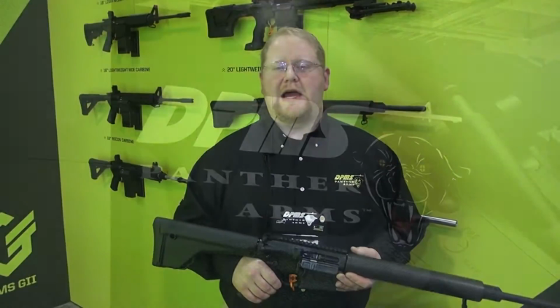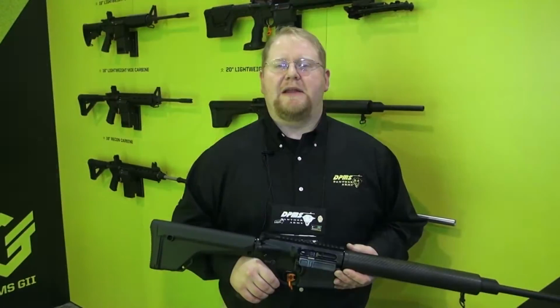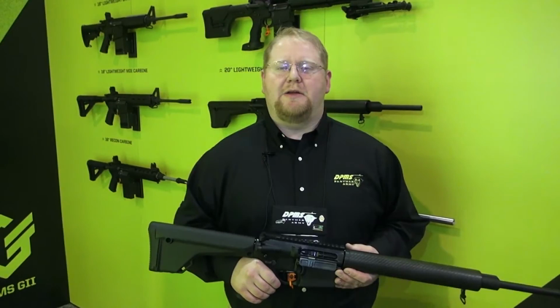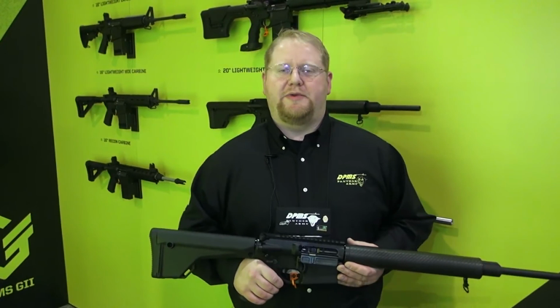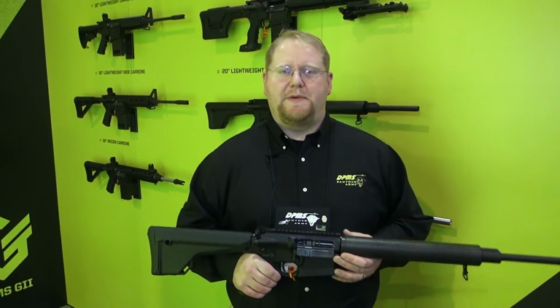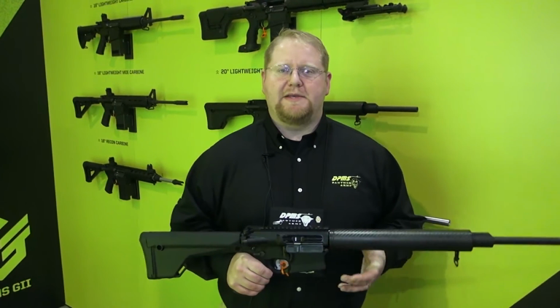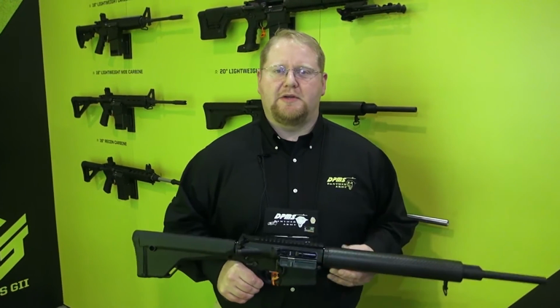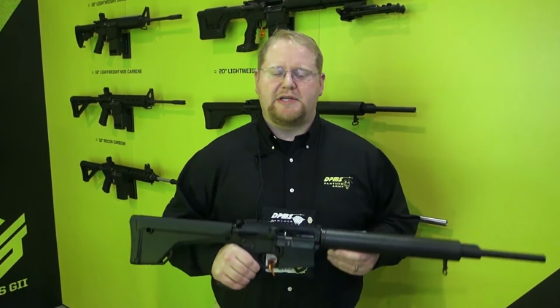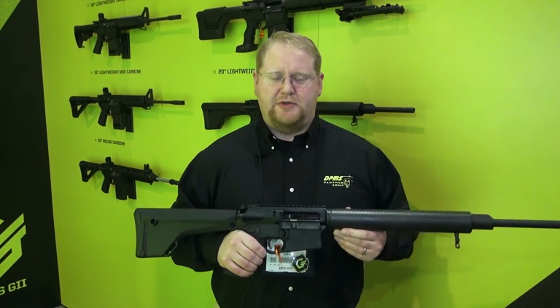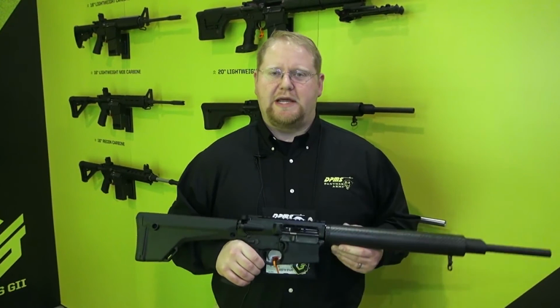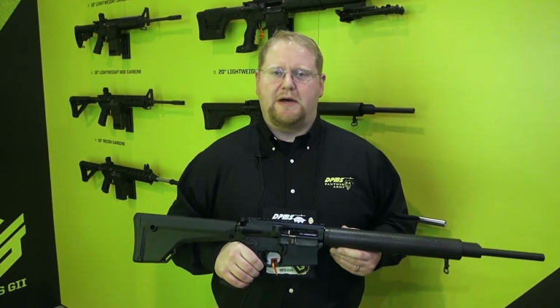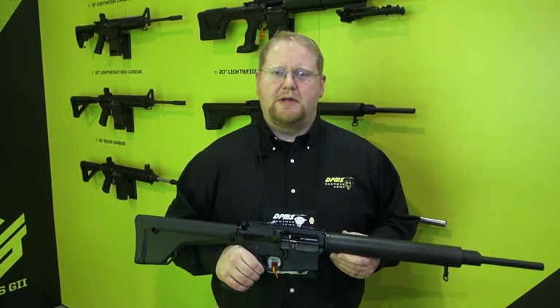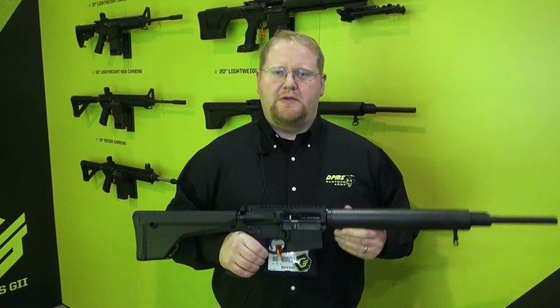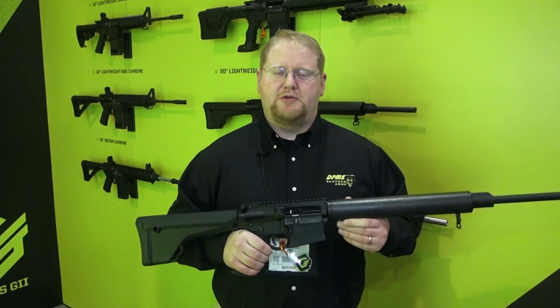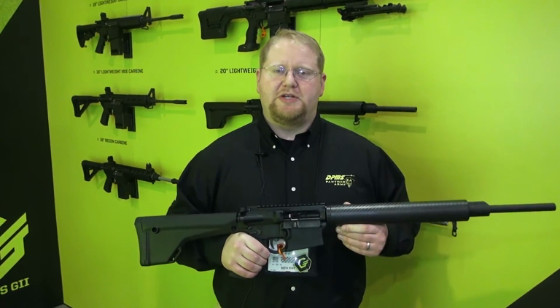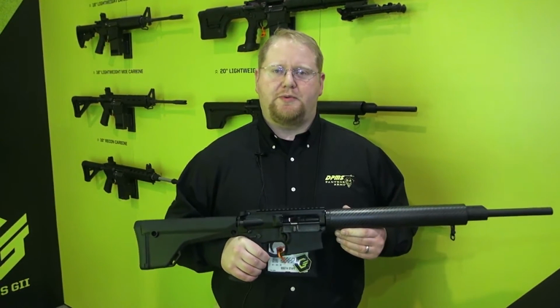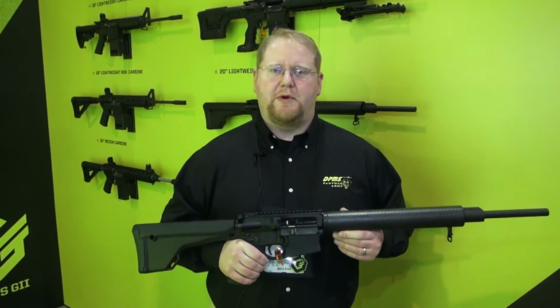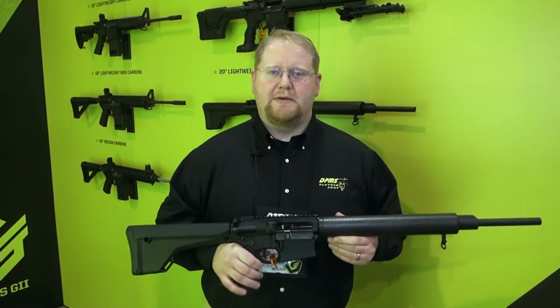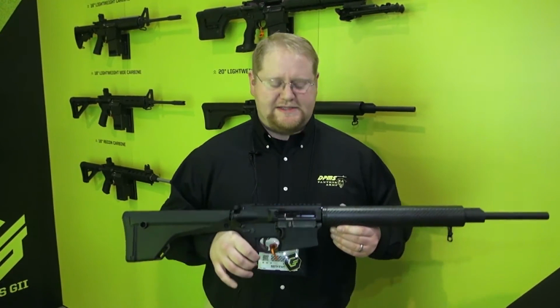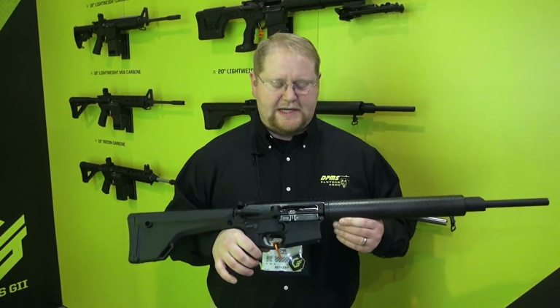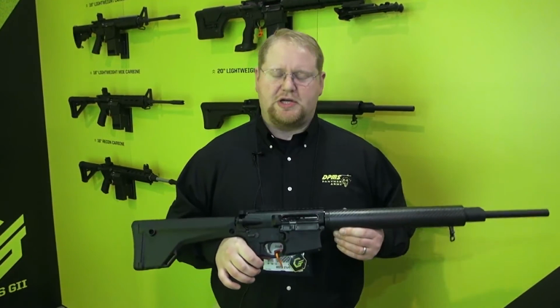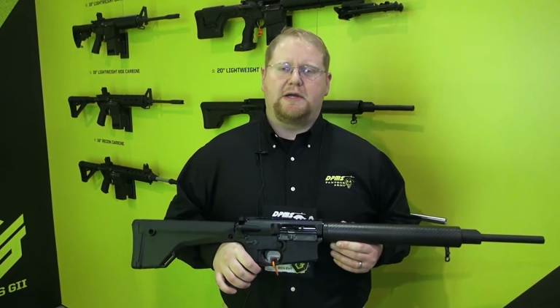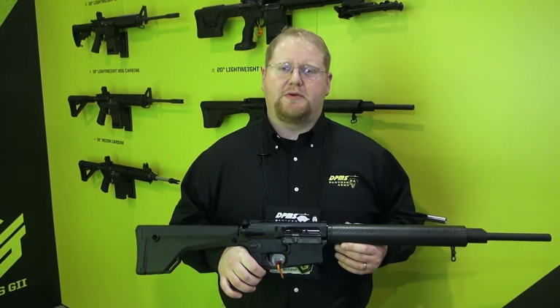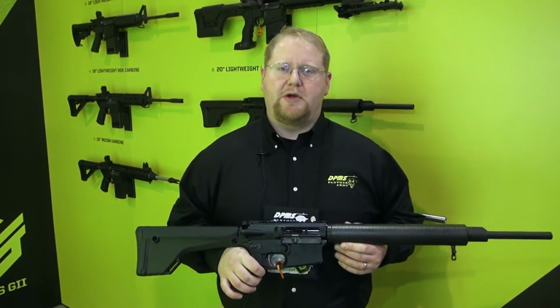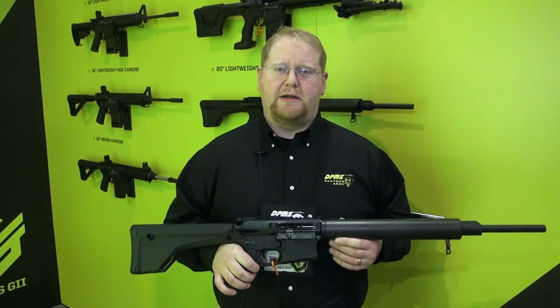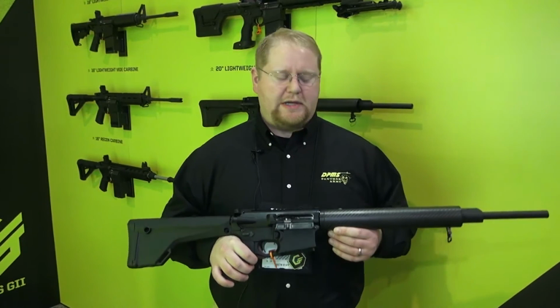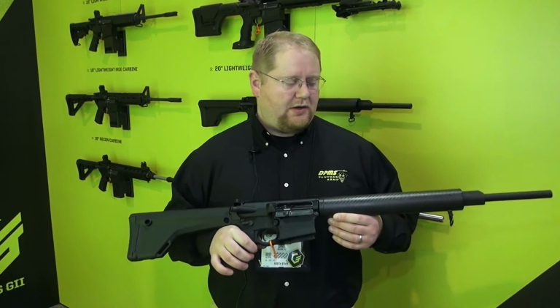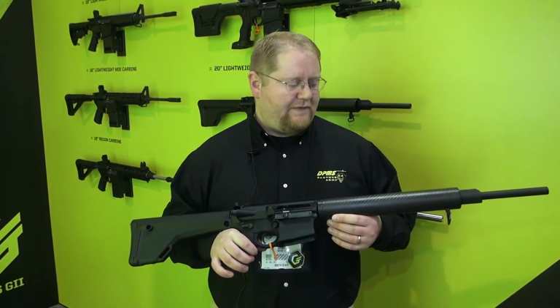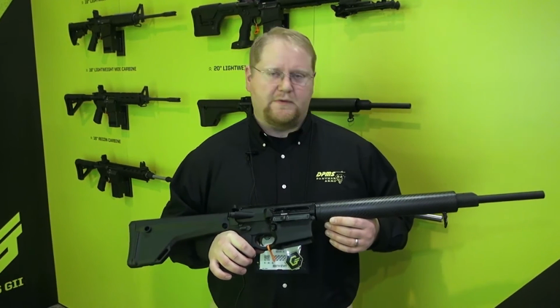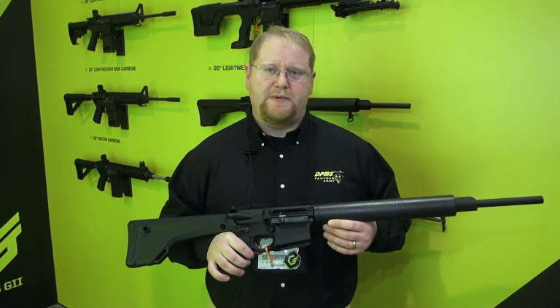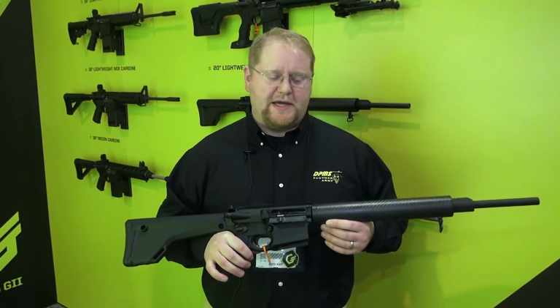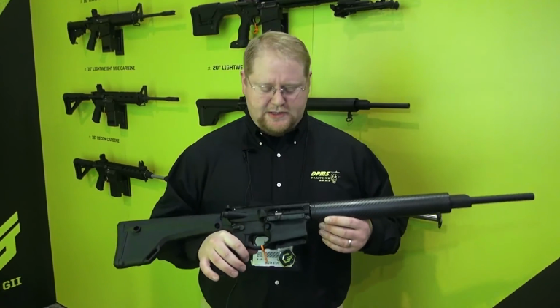Hi, I'm Adam Ballard with DPMS and I'm going to talk to you today about the new G2-308. This is the next generation 308 AR rifle for DPMS.